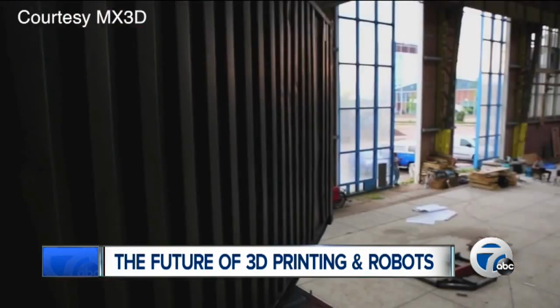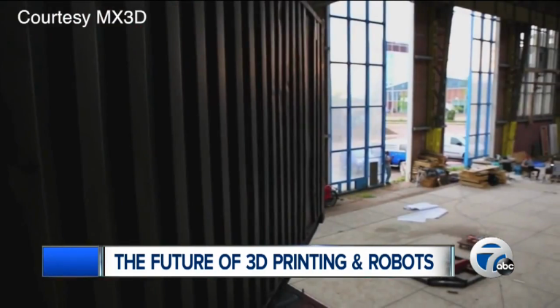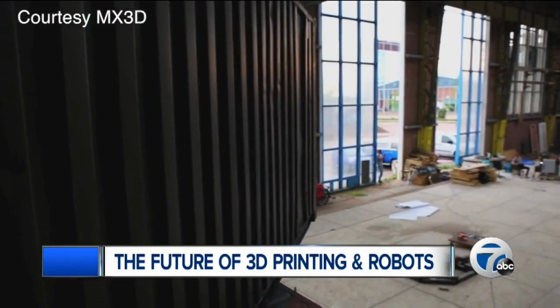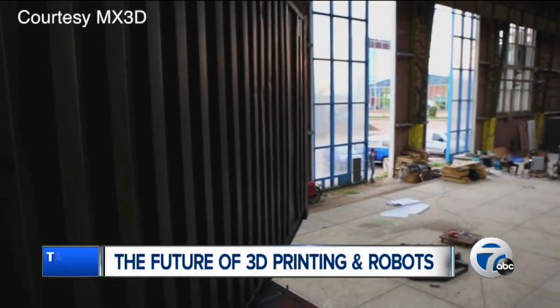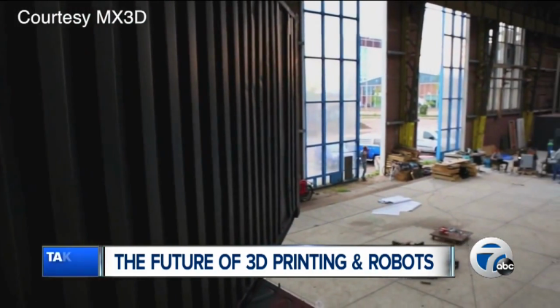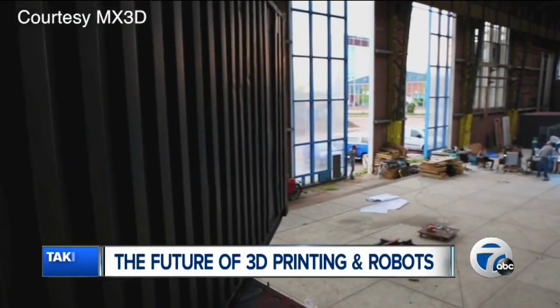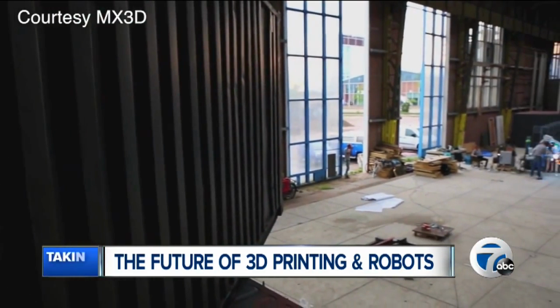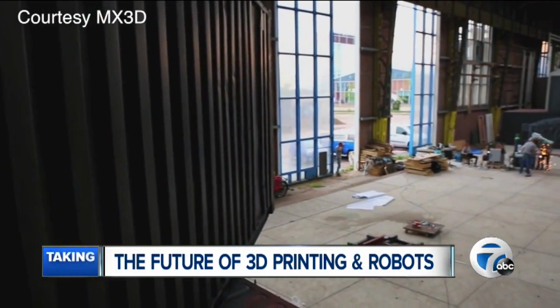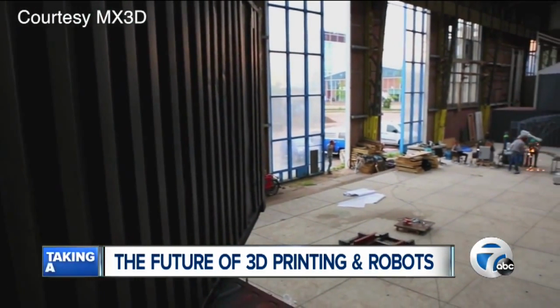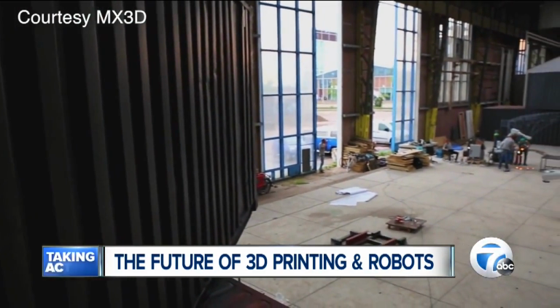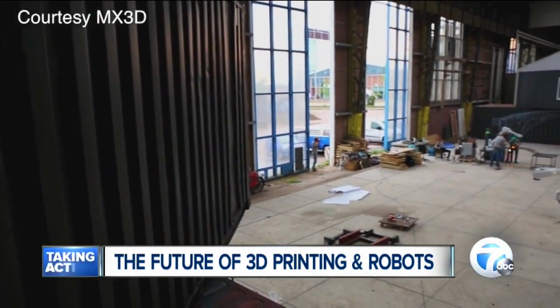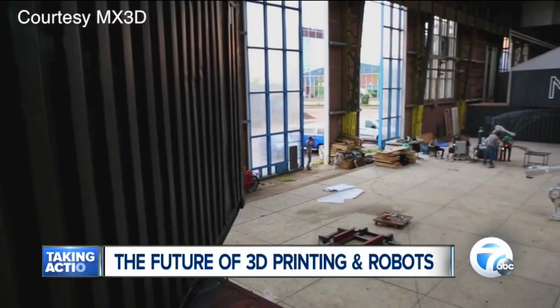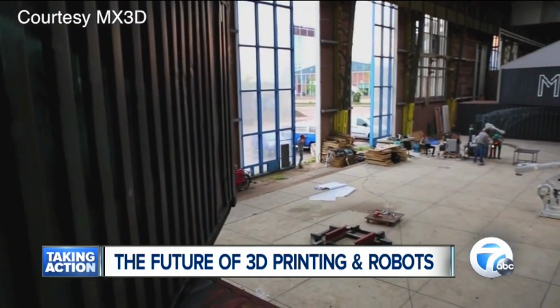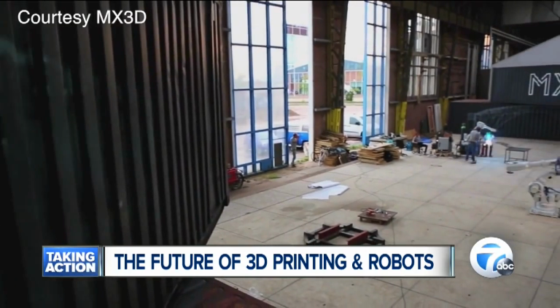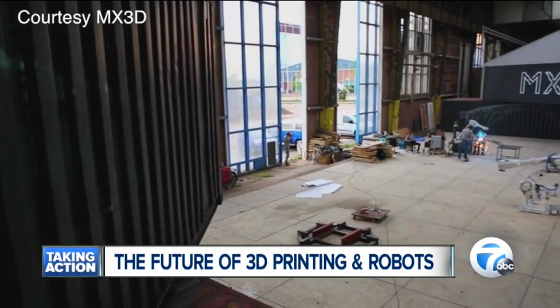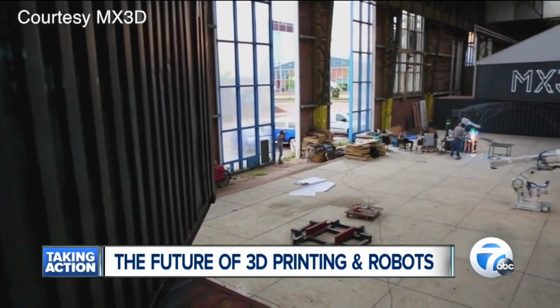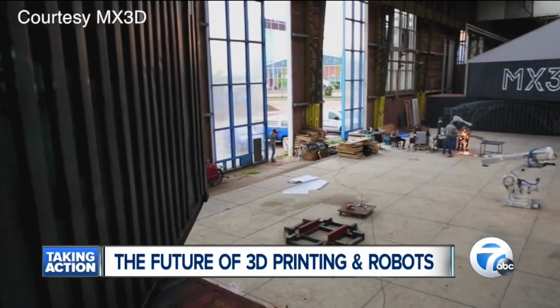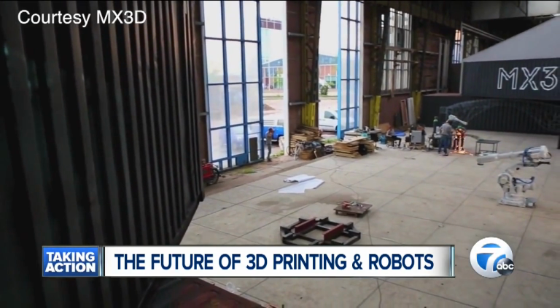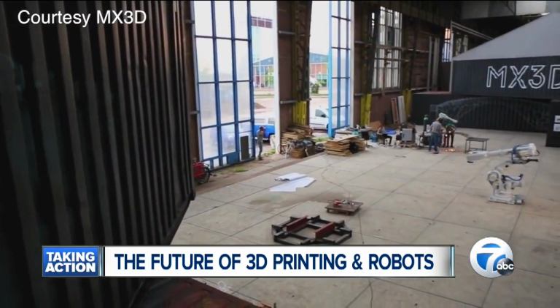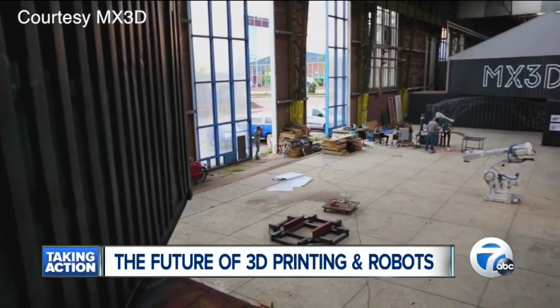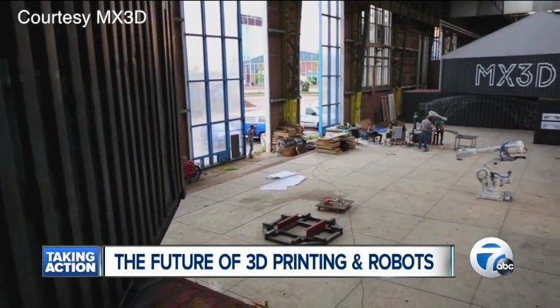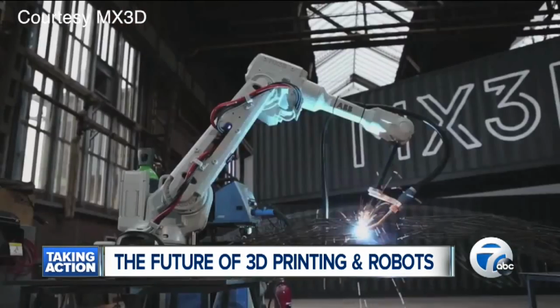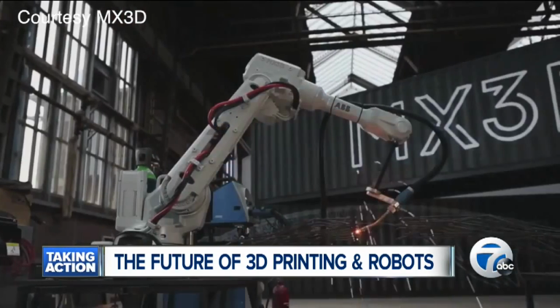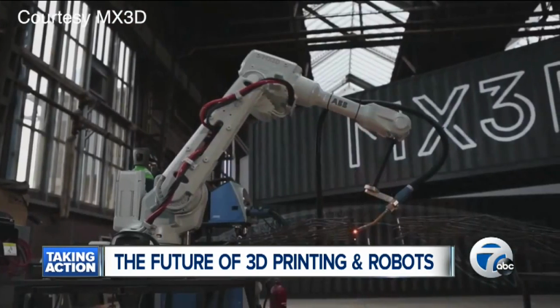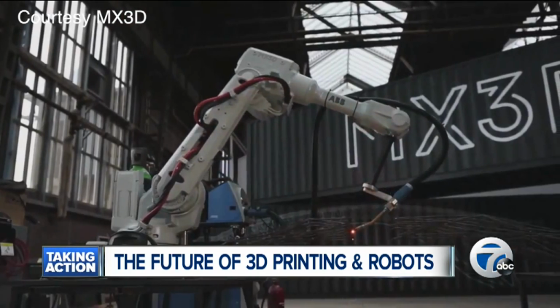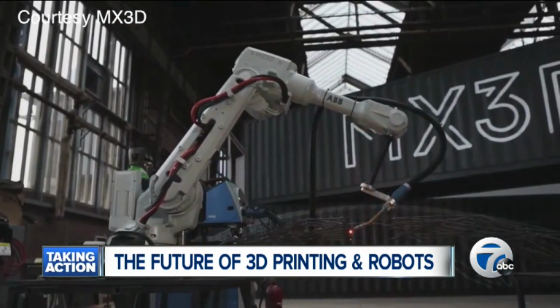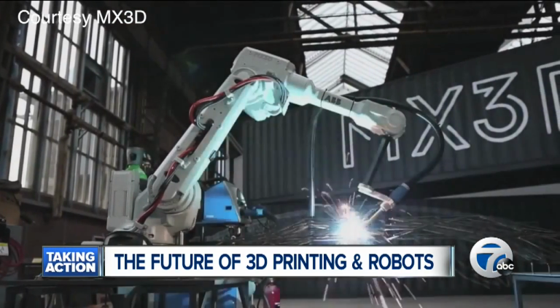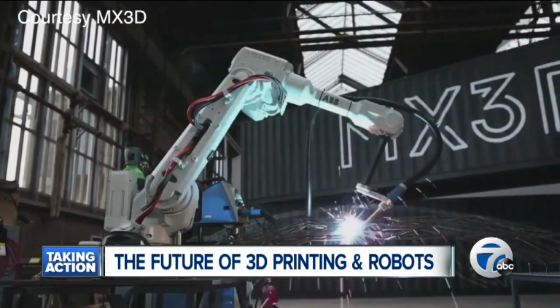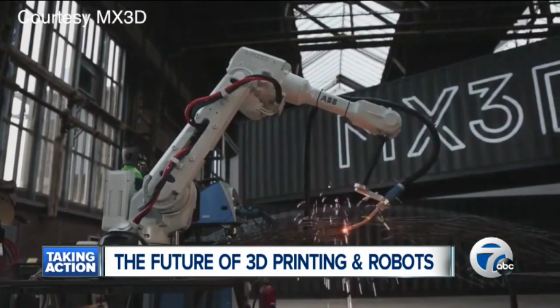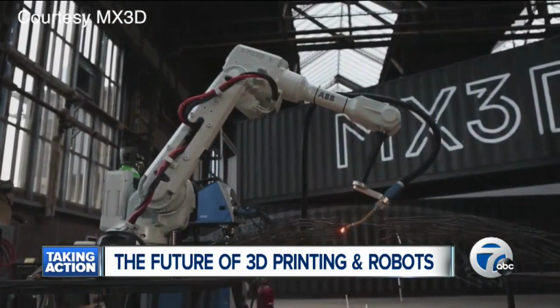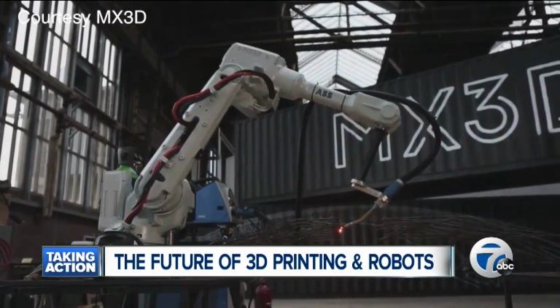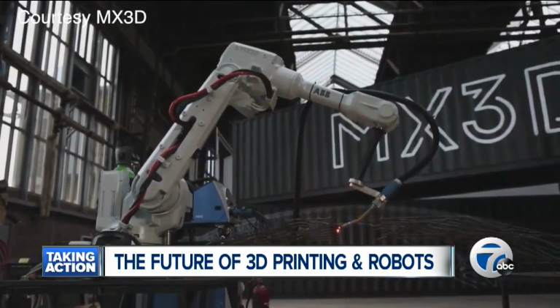The equipment will print over water in the center of Amsterdam, aiming to produce an intricate, ornate metal bridge.